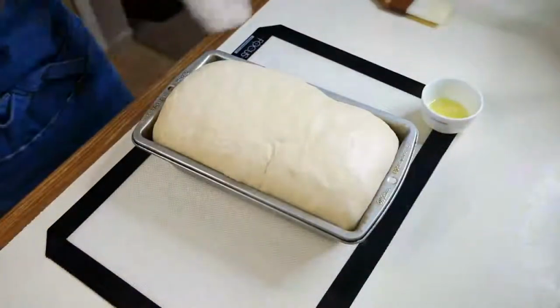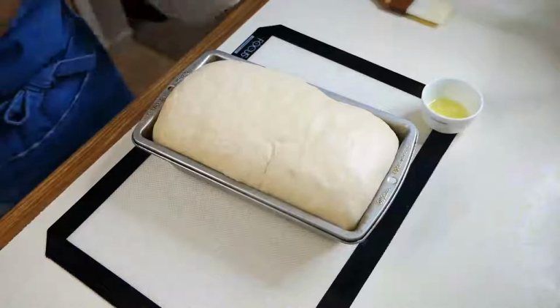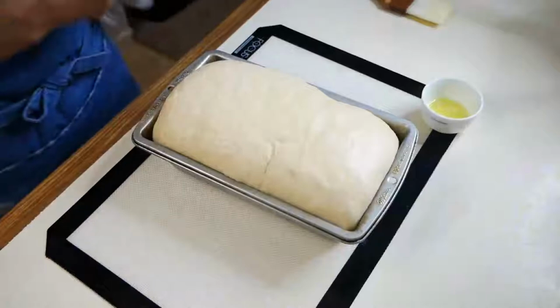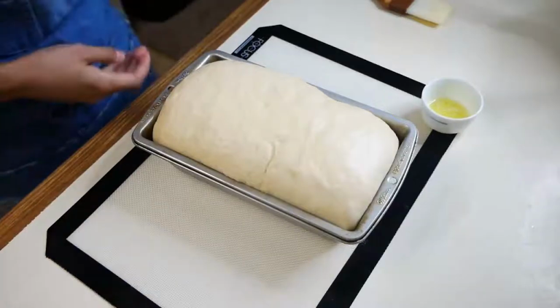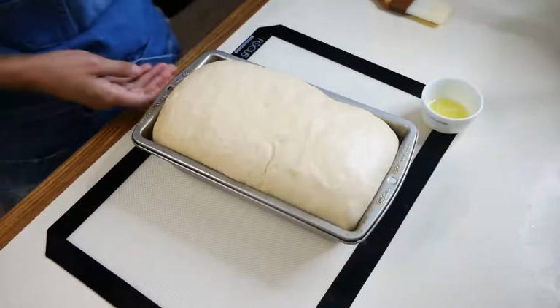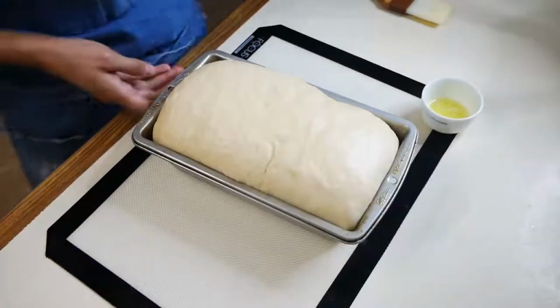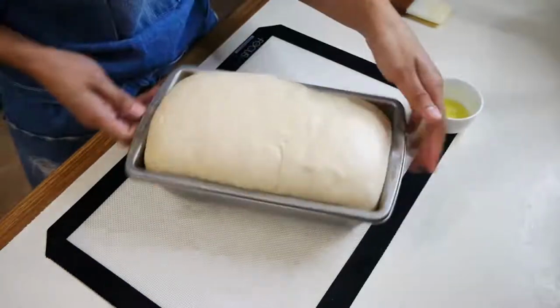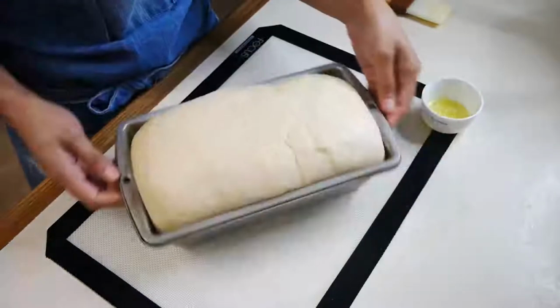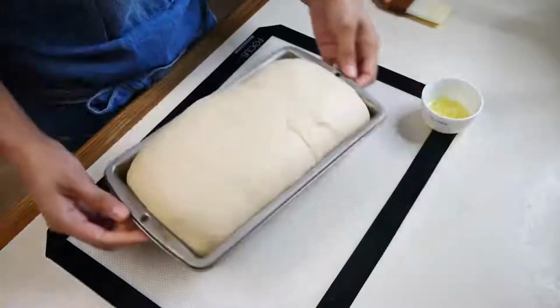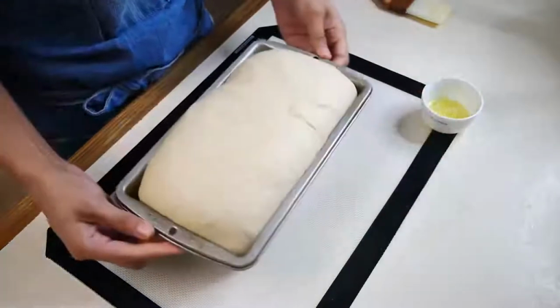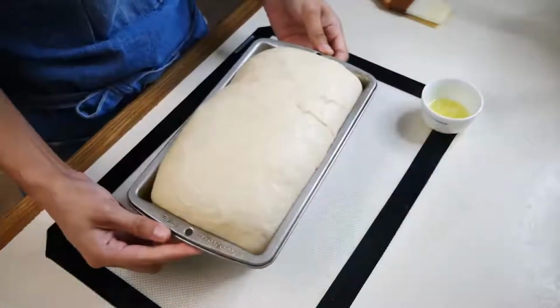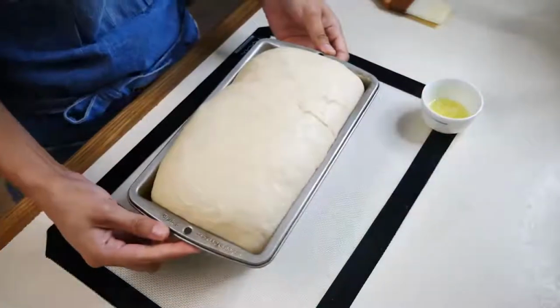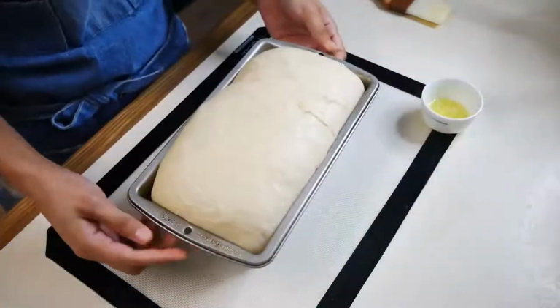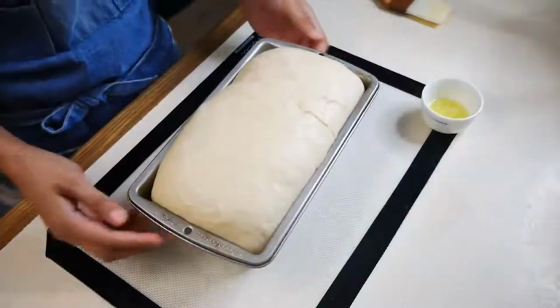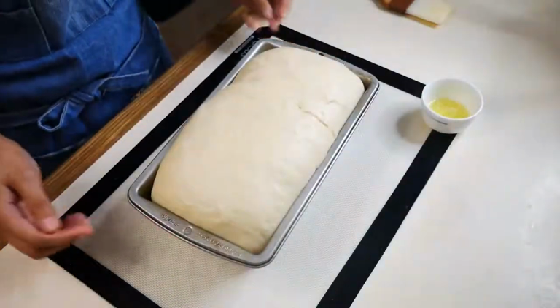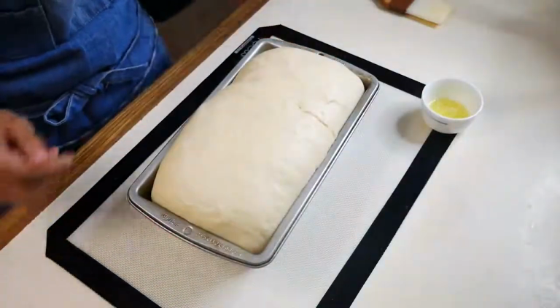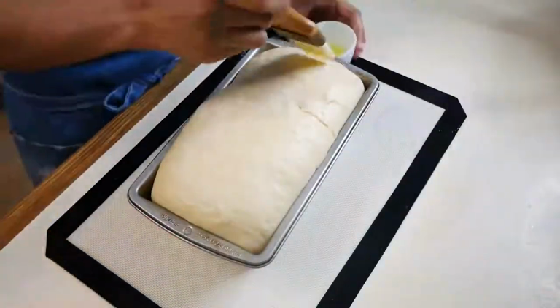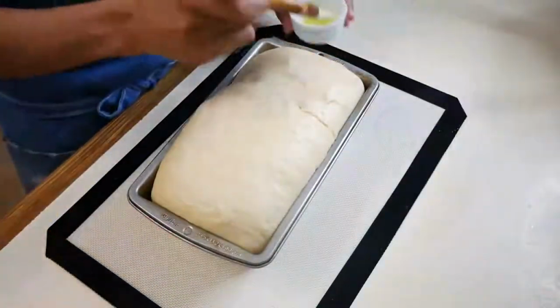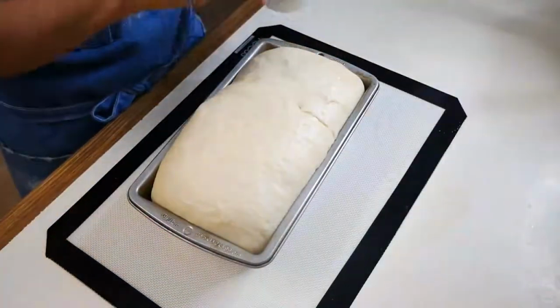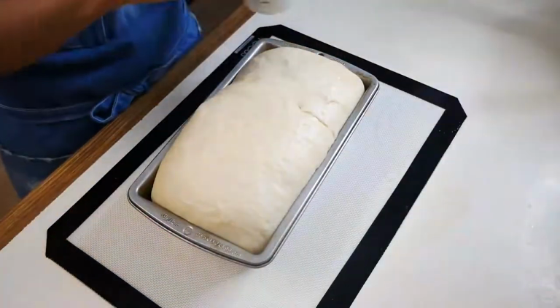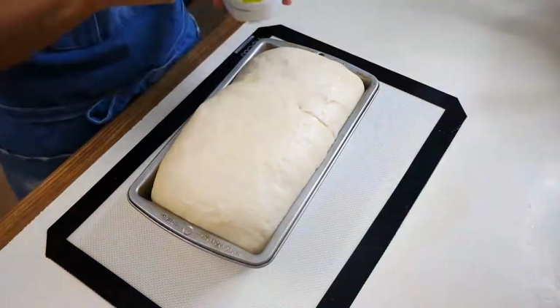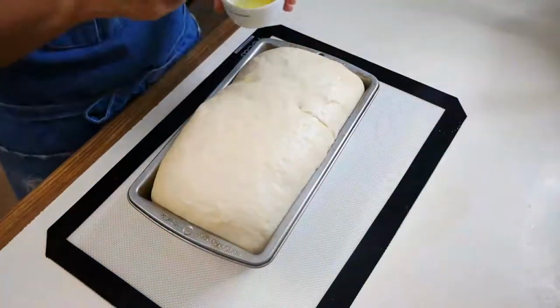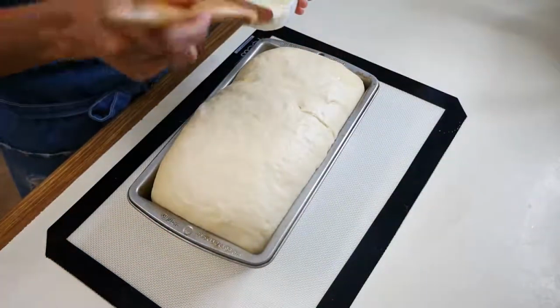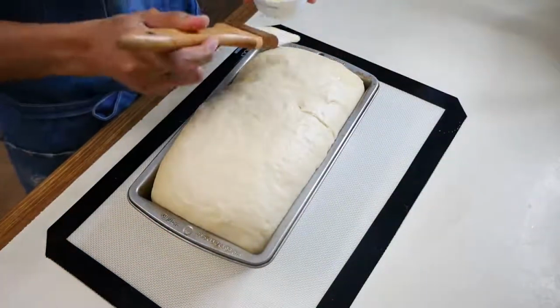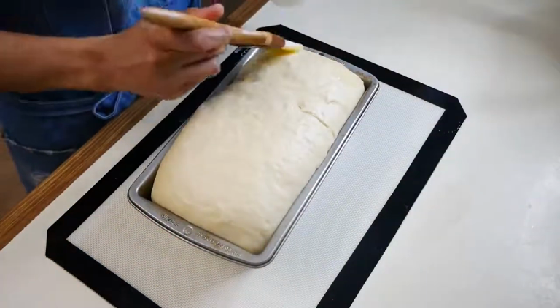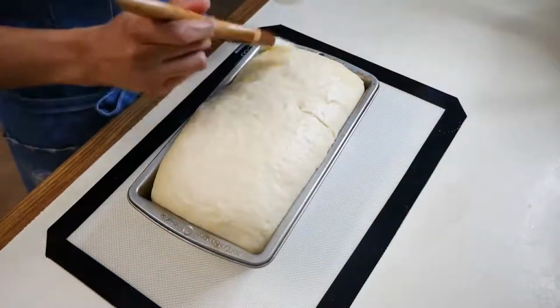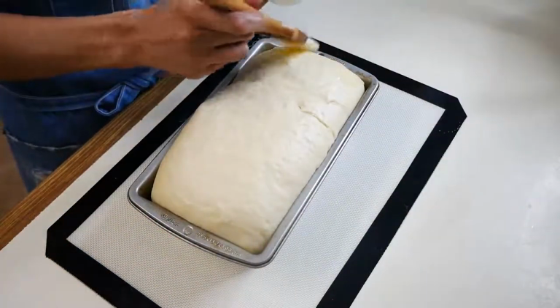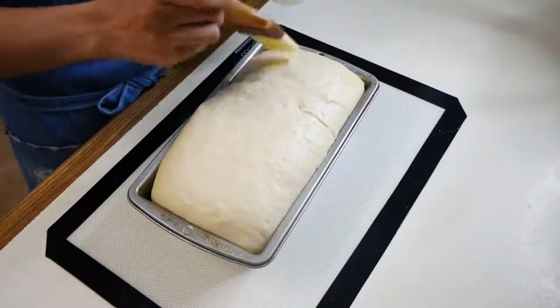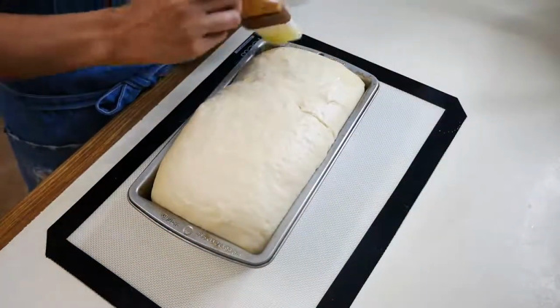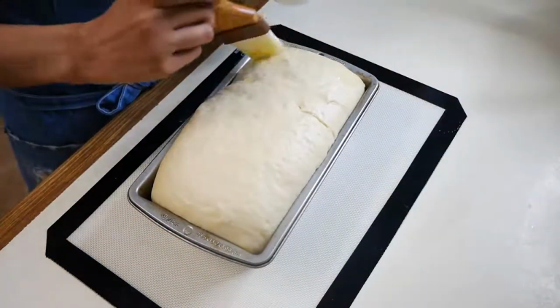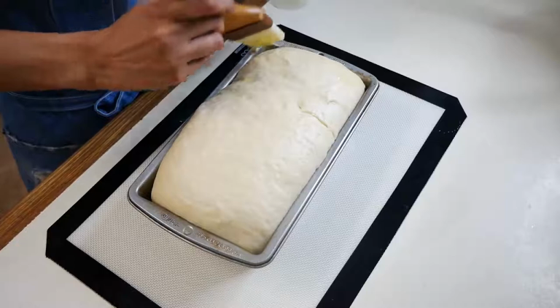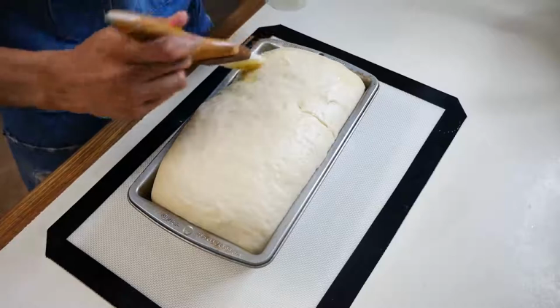Lightly brush a little bit of melted butter on top so it can get nice and golden brown, then bake this for about 35 minutes.